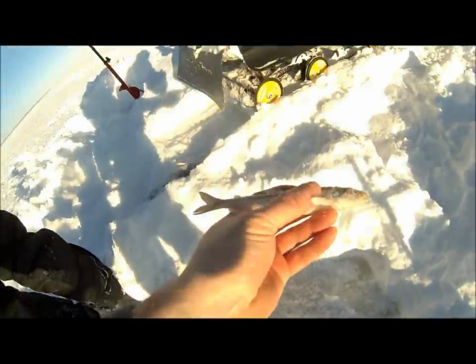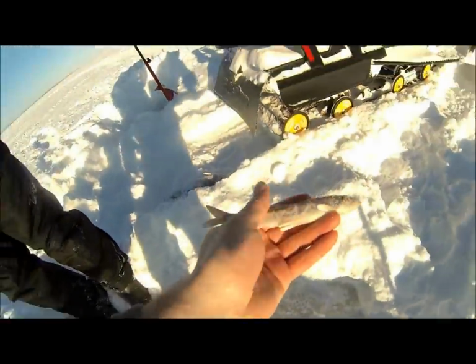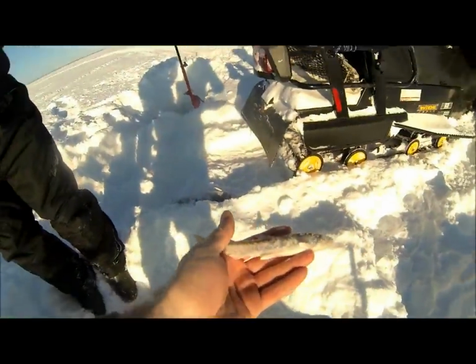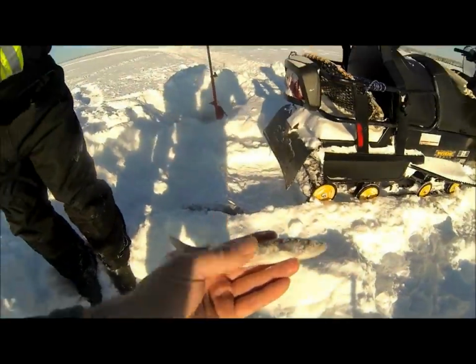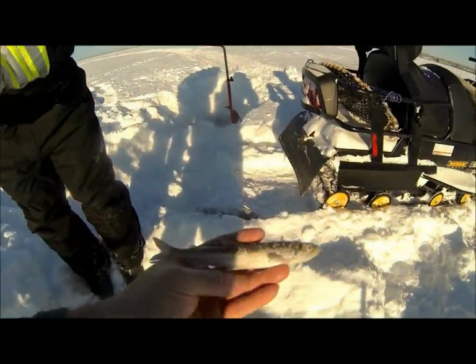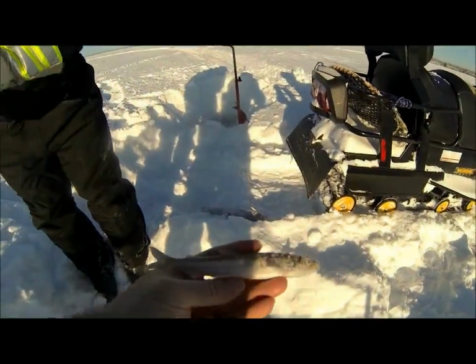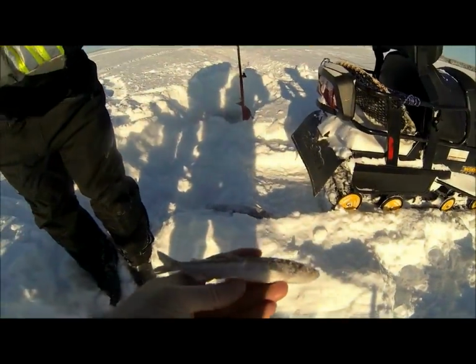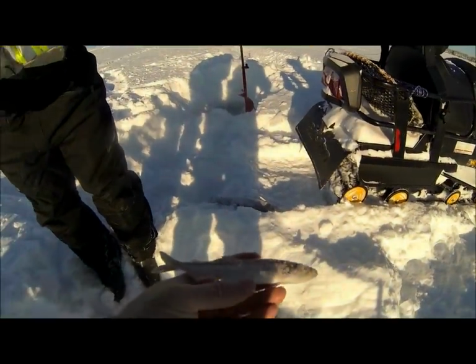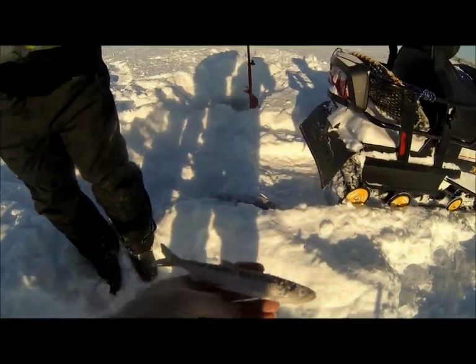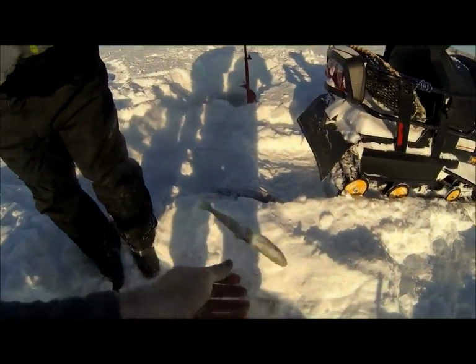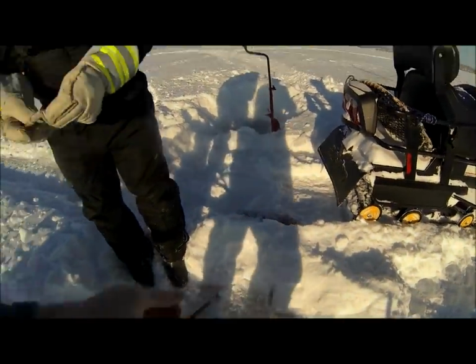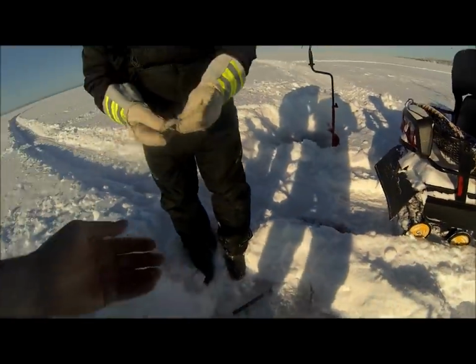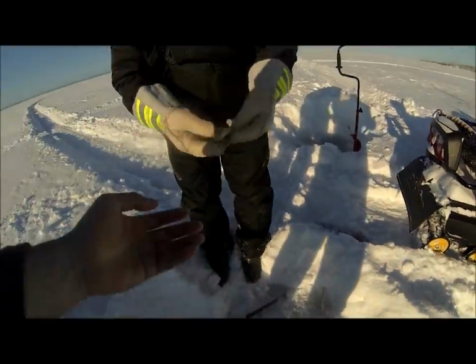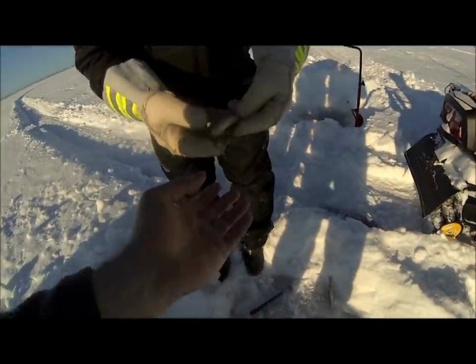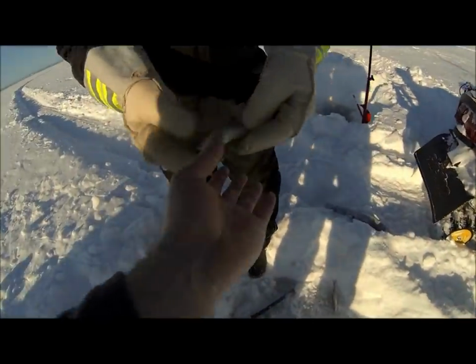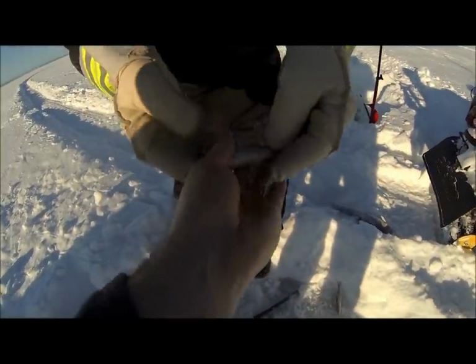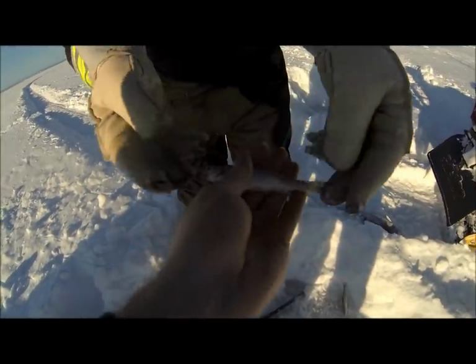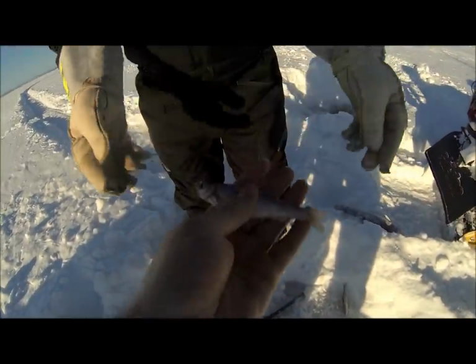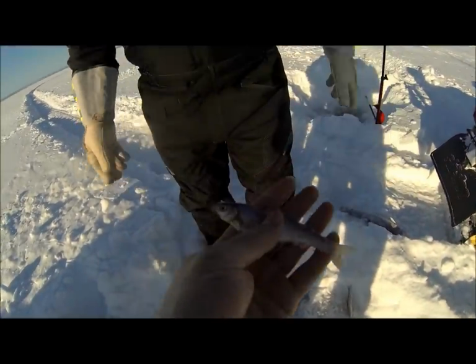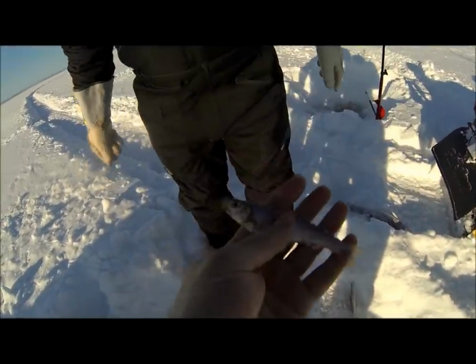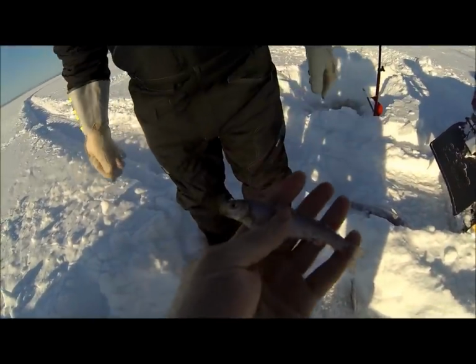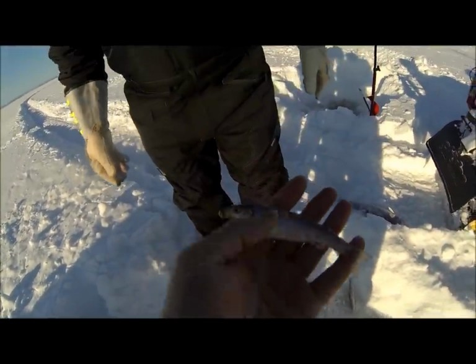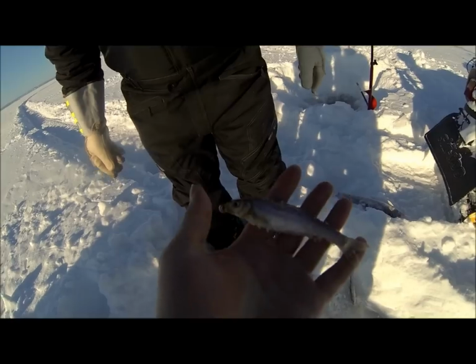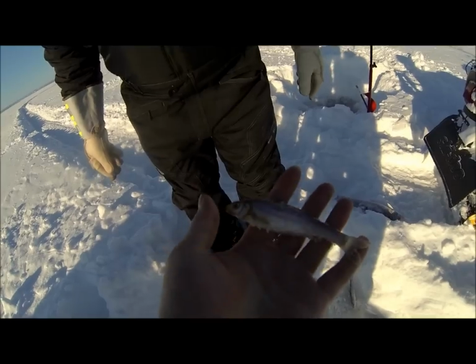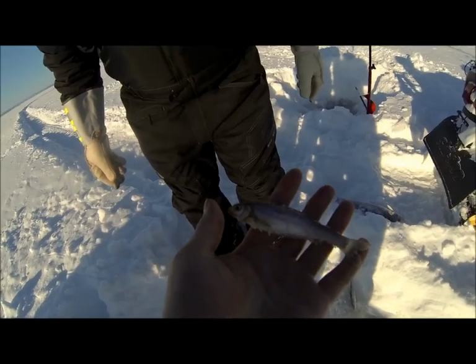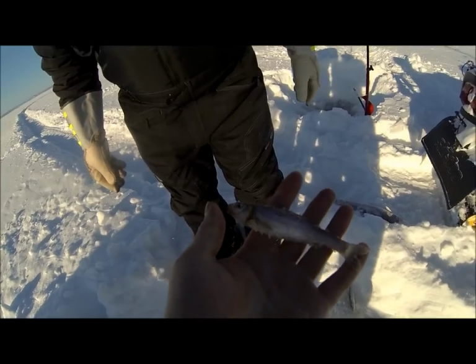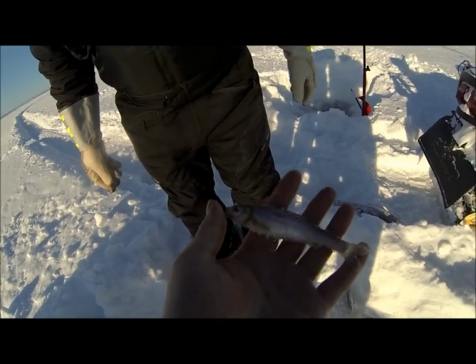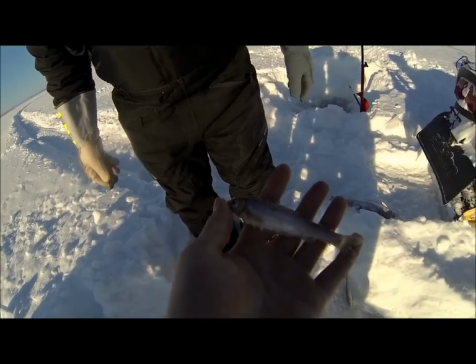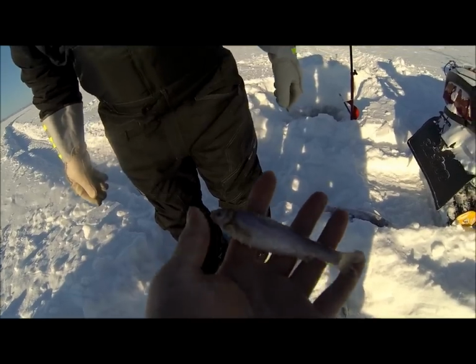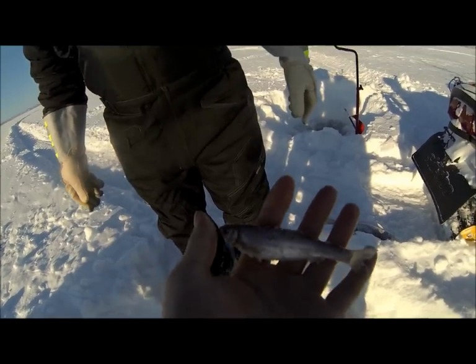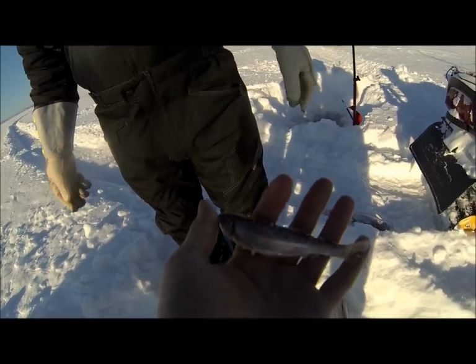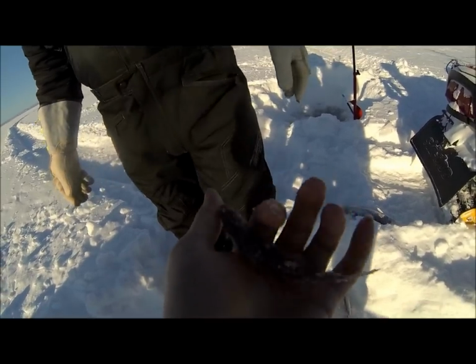Anyway guys, I just got a small smelt there, but I also caught this little thing here. Looks like a baby wheatfish — I guess? Not really sure.